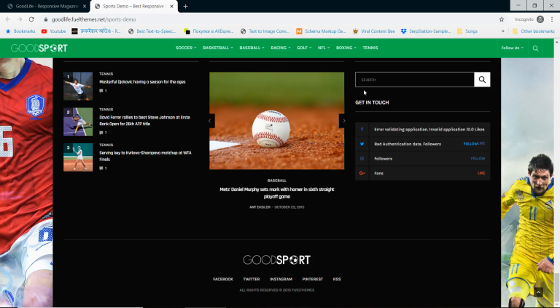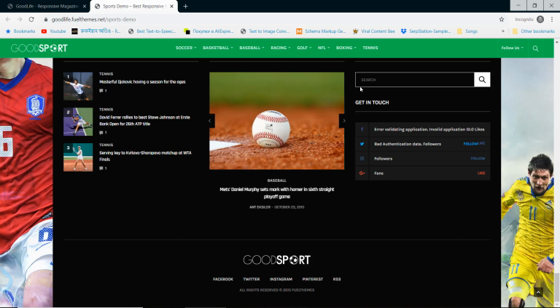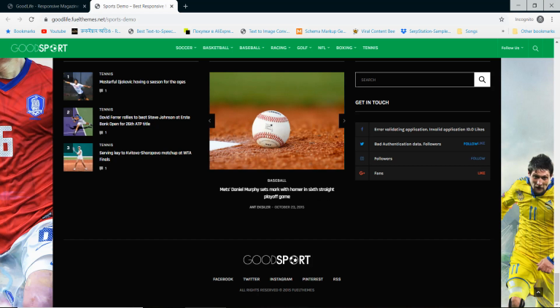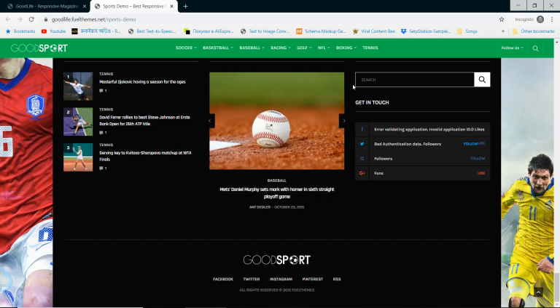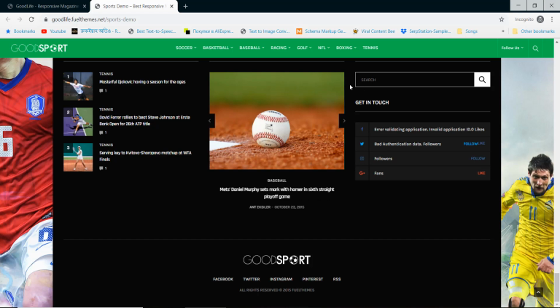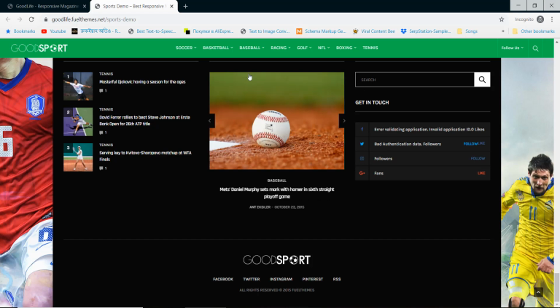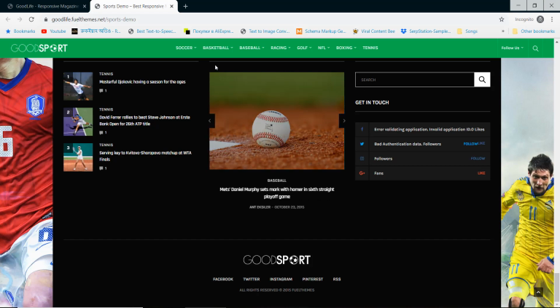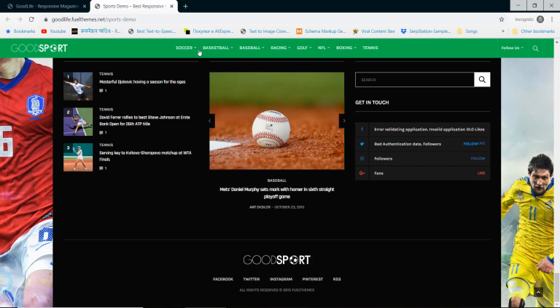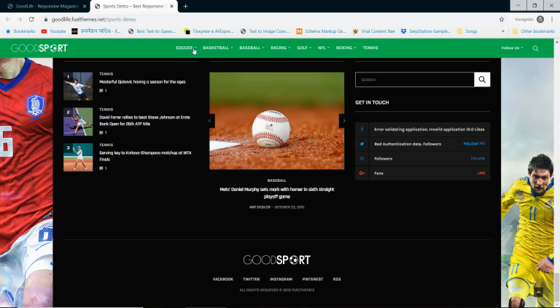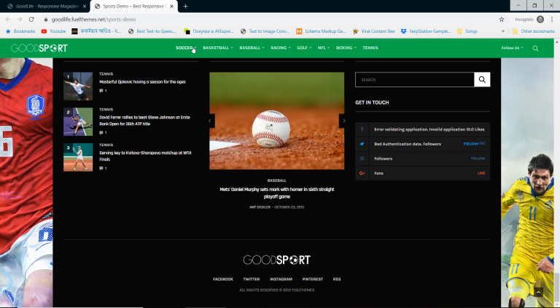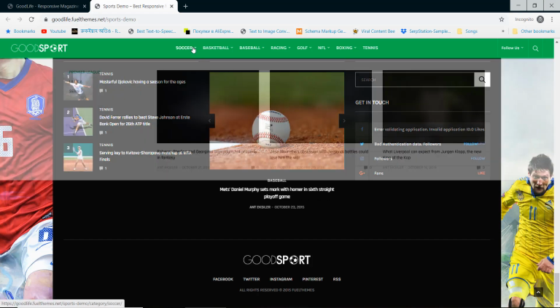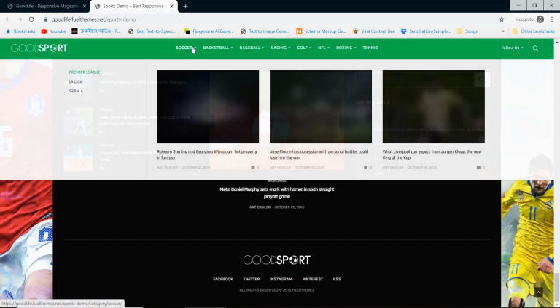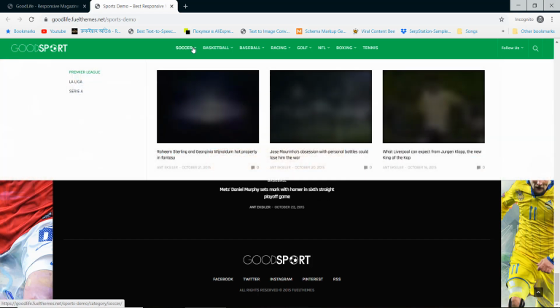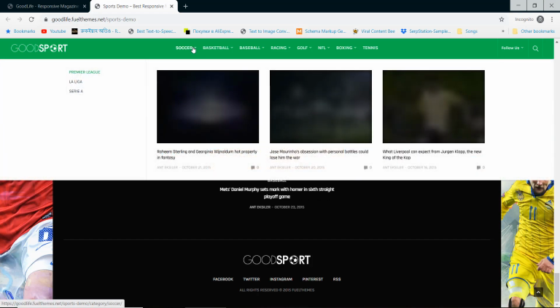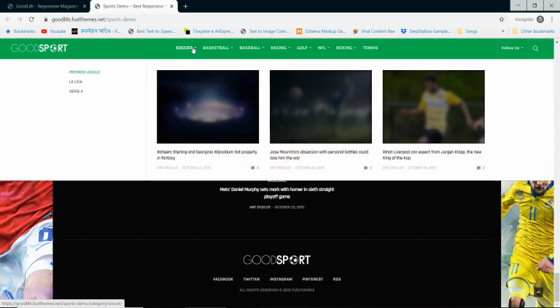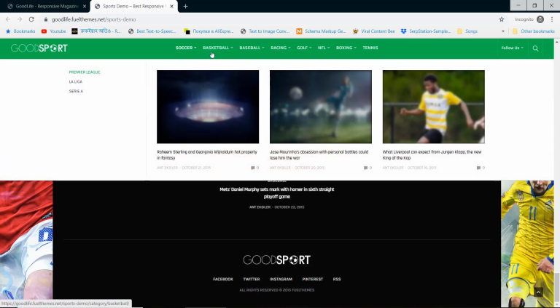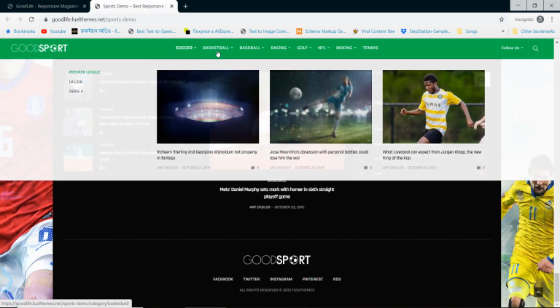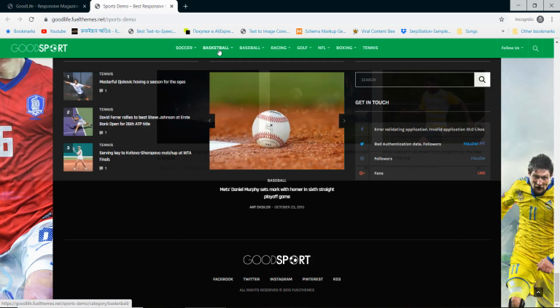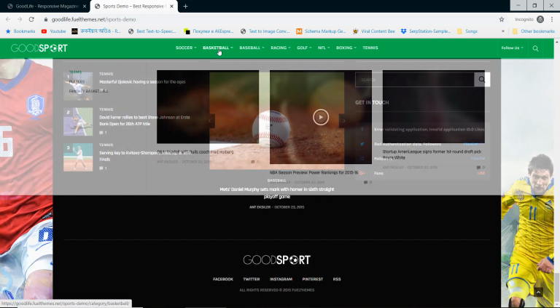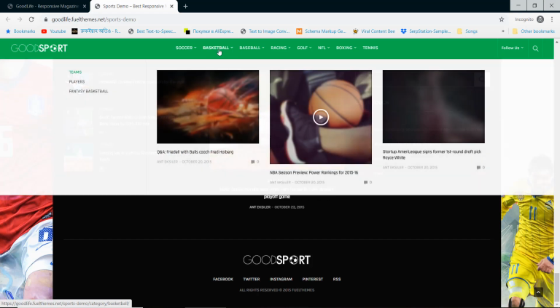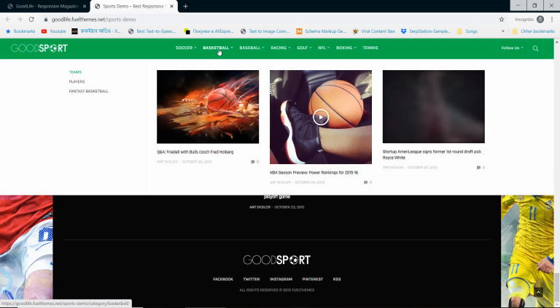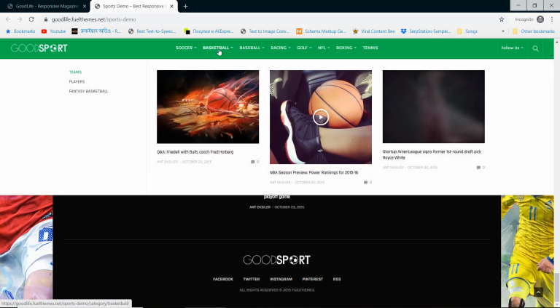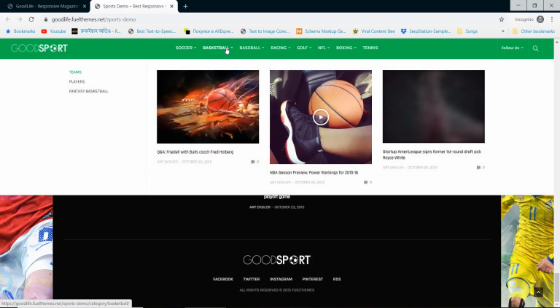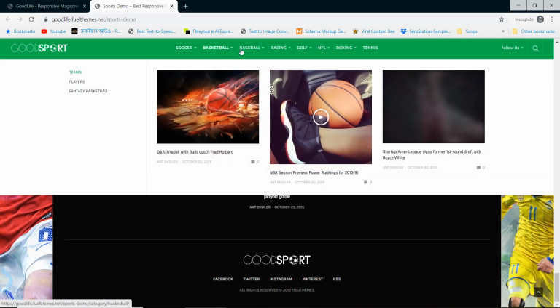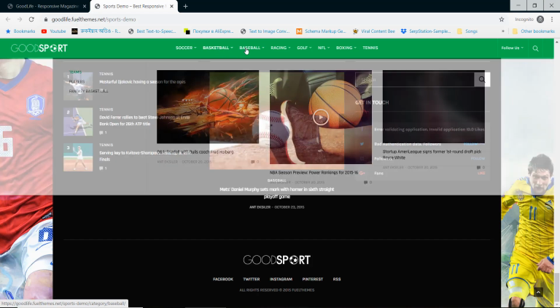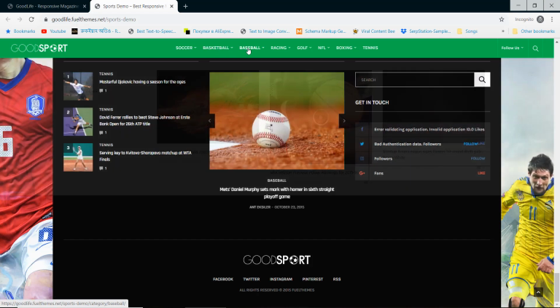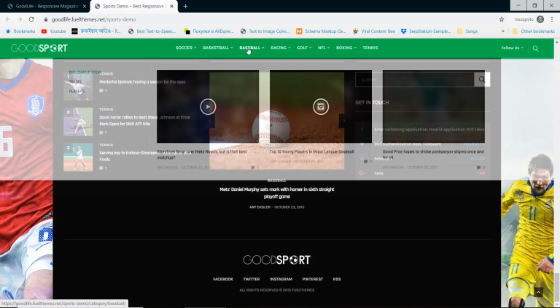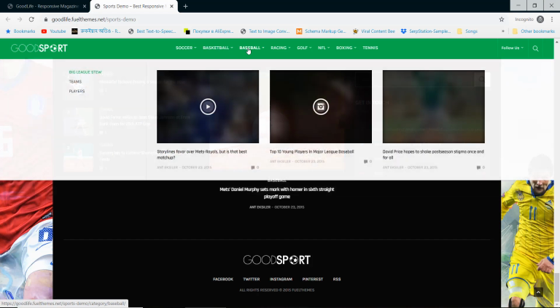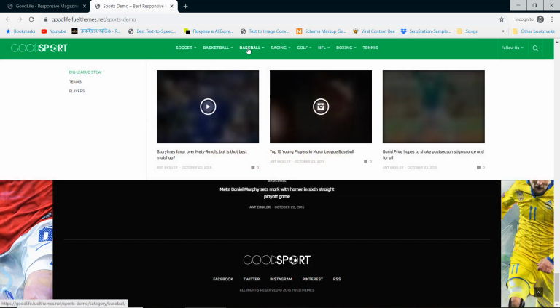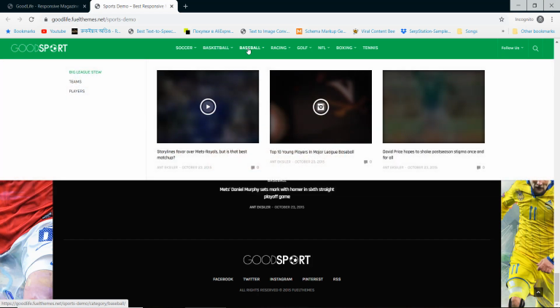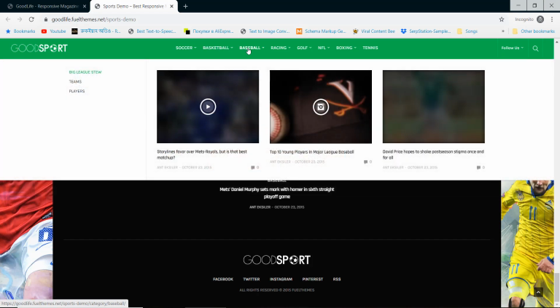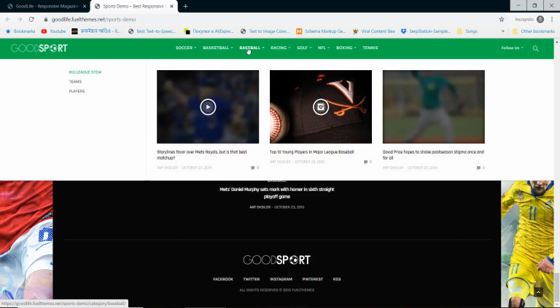Good News is a responsive design newspaper theme that comes with all necessary features.